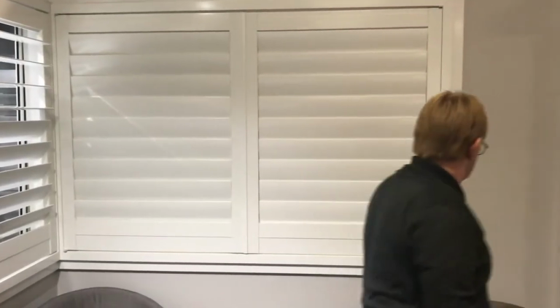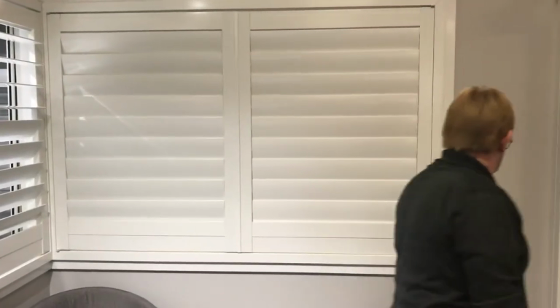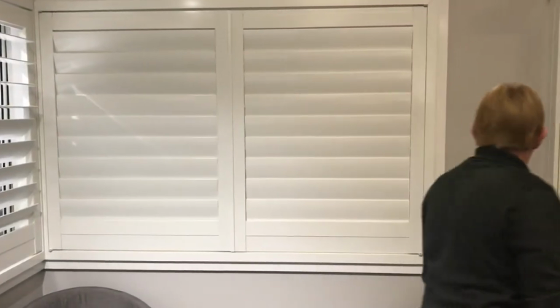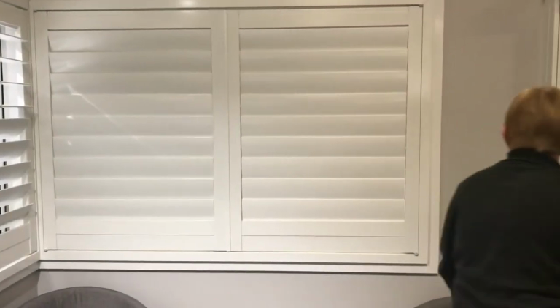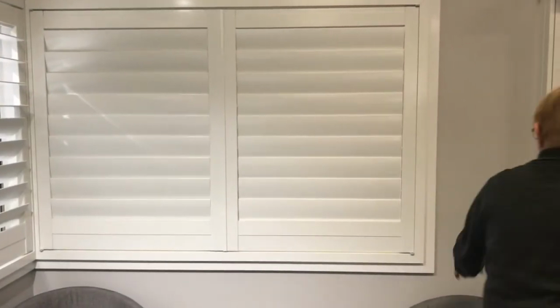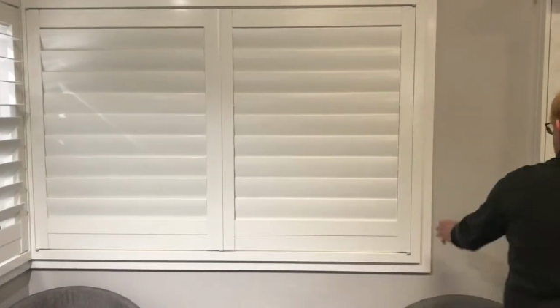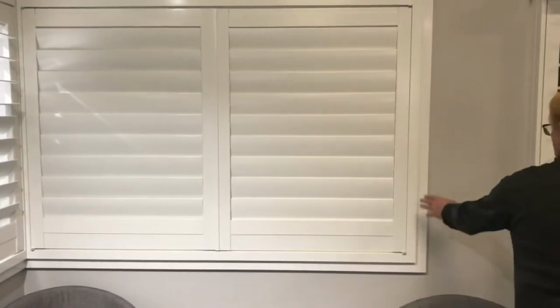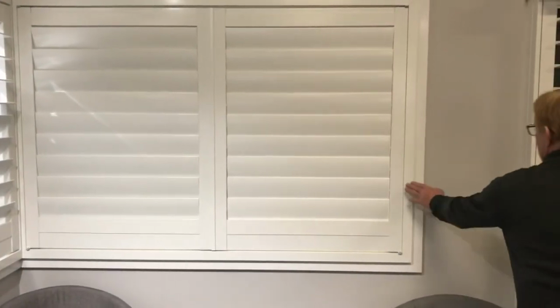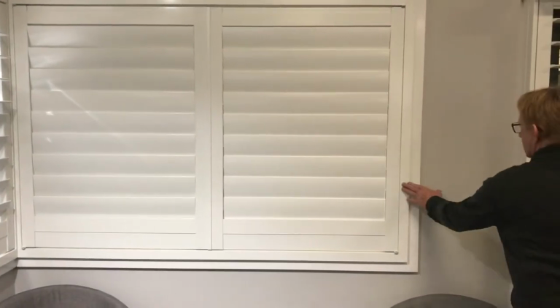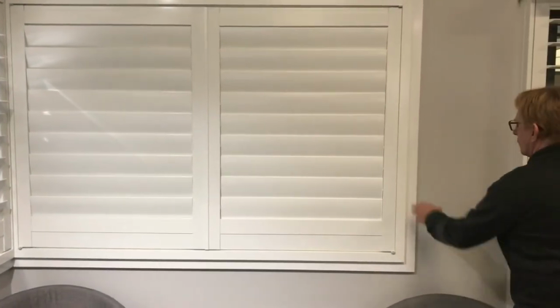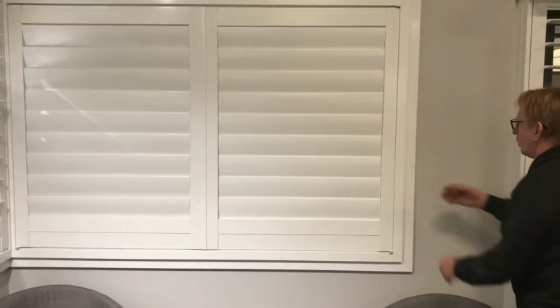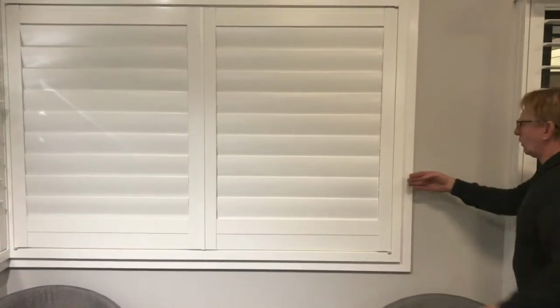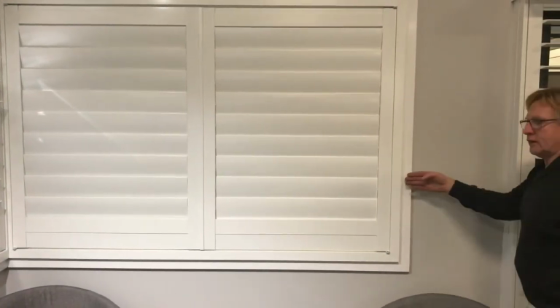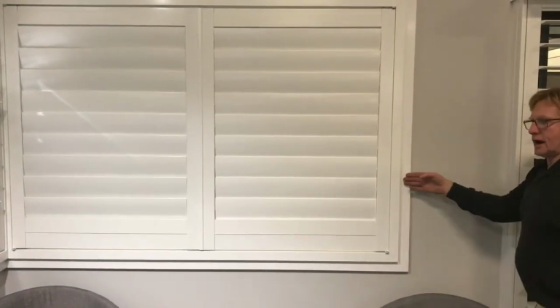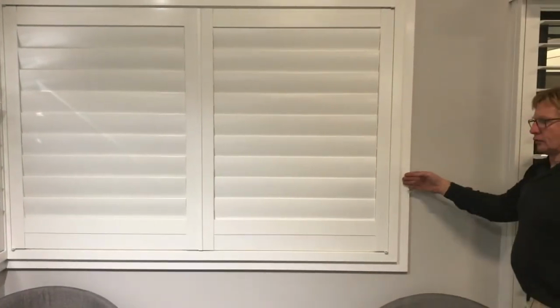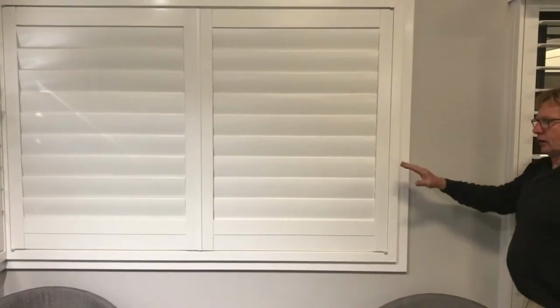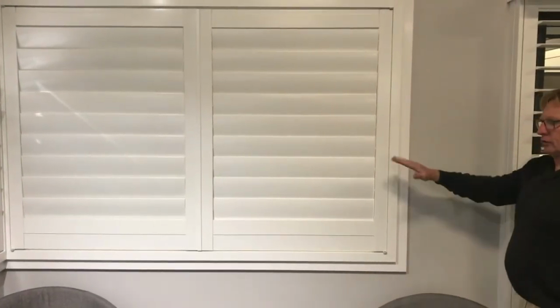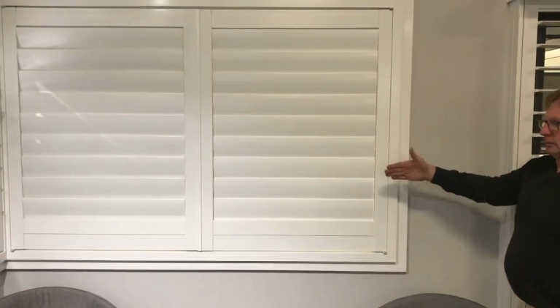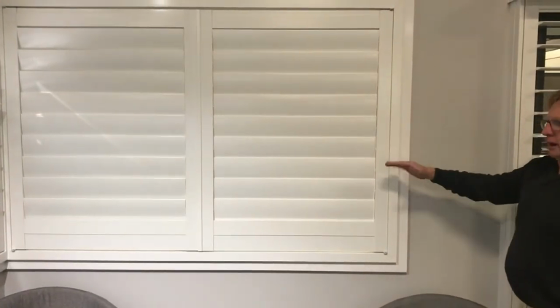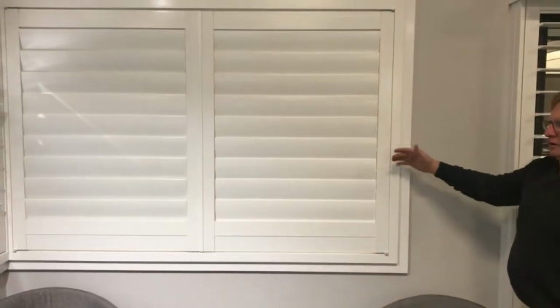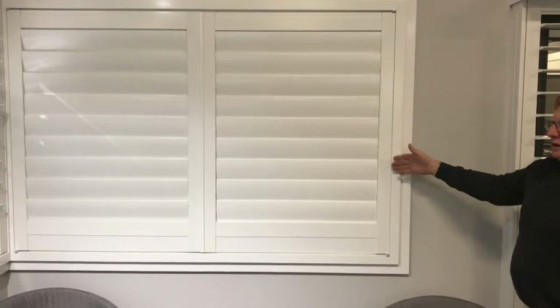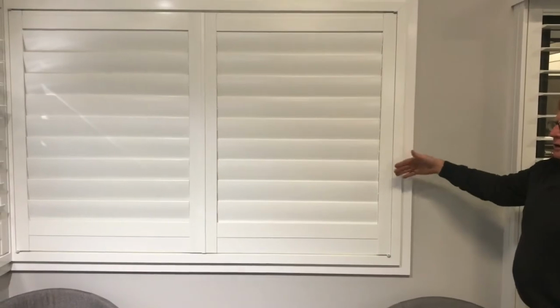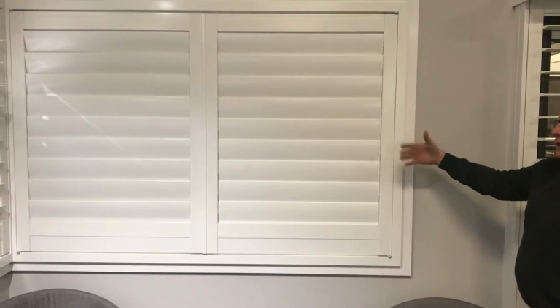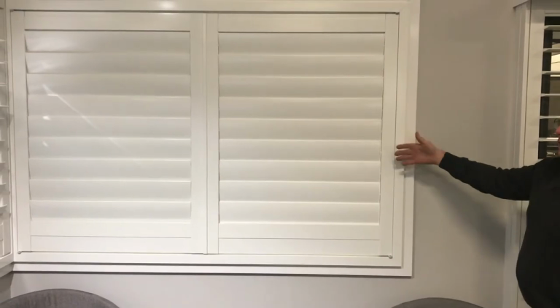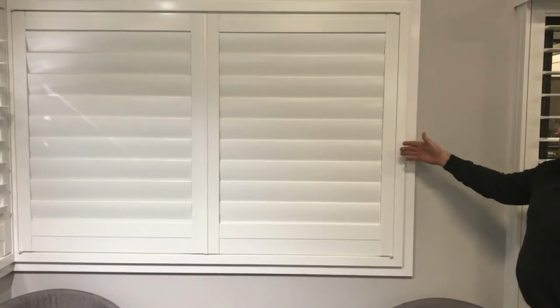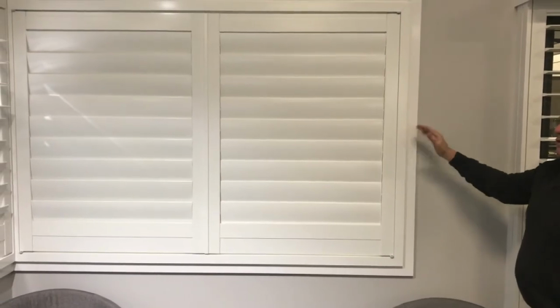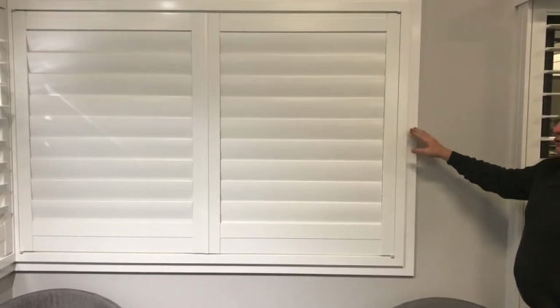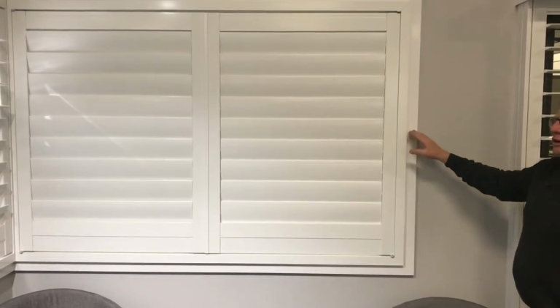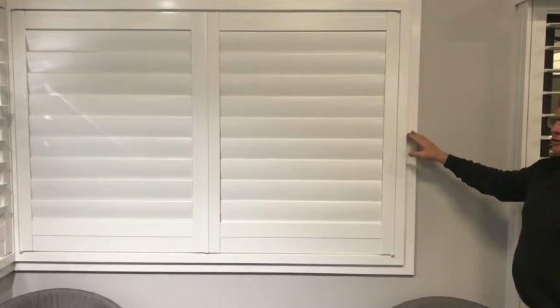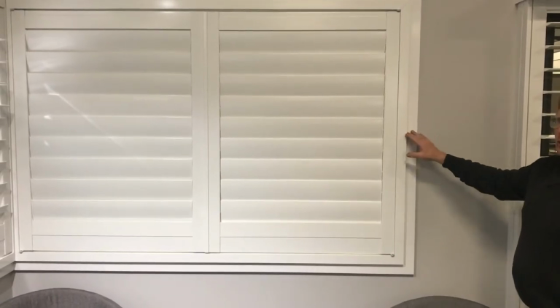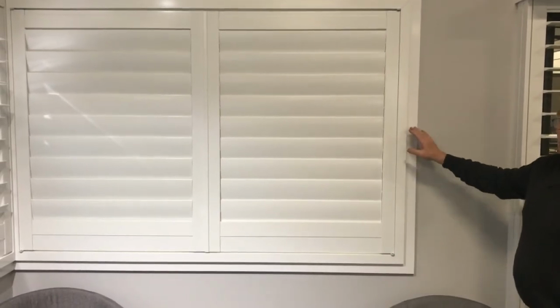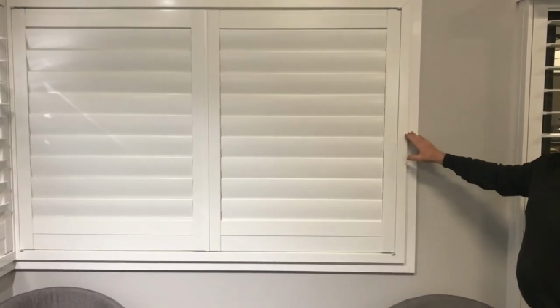The frame comes out 20mm more than the architrave, so the blades can clear any obstruction inside the window.